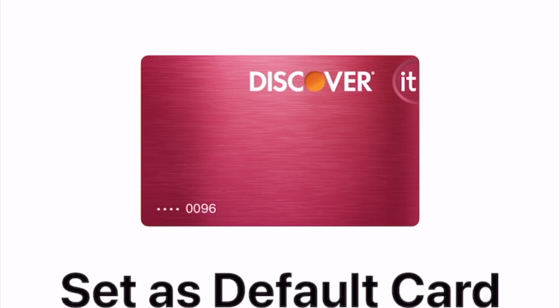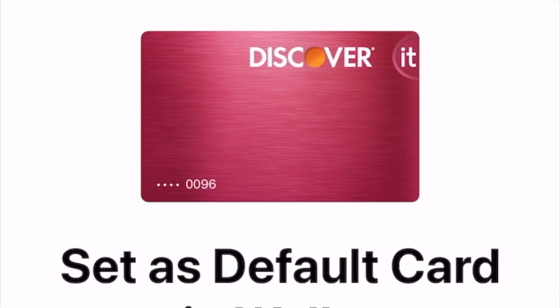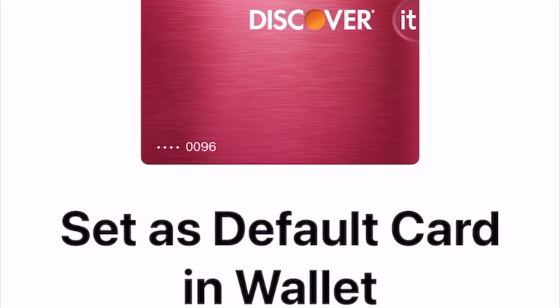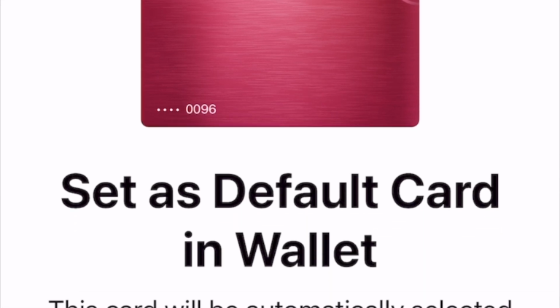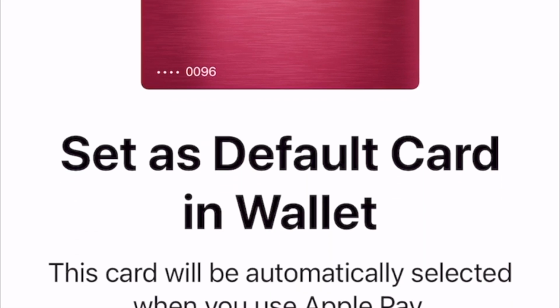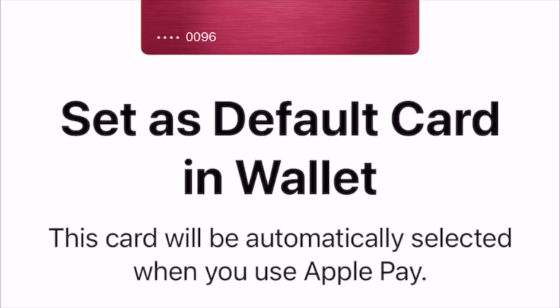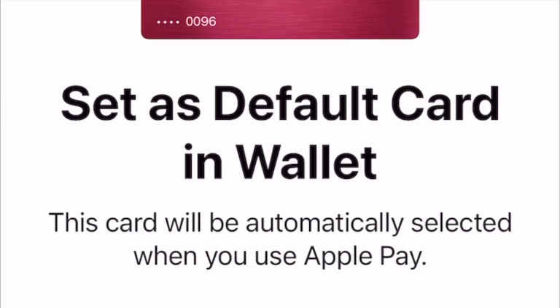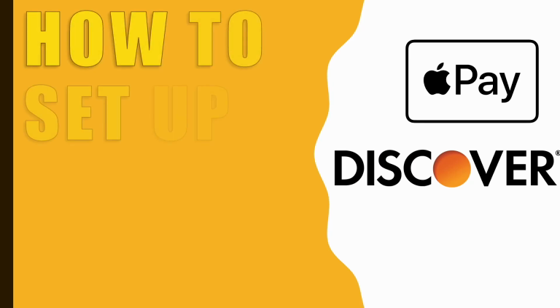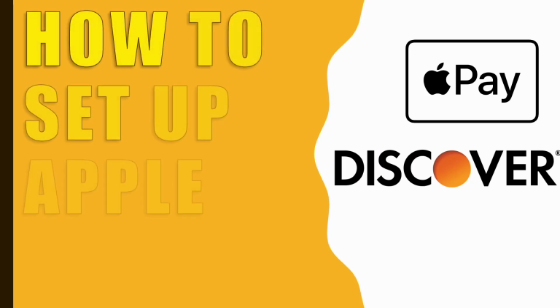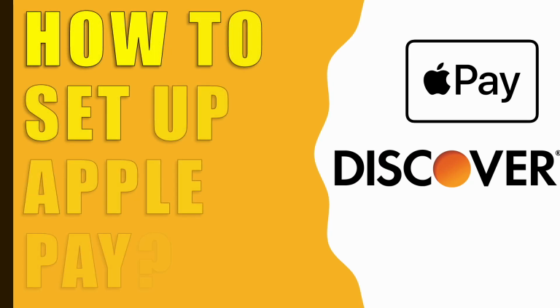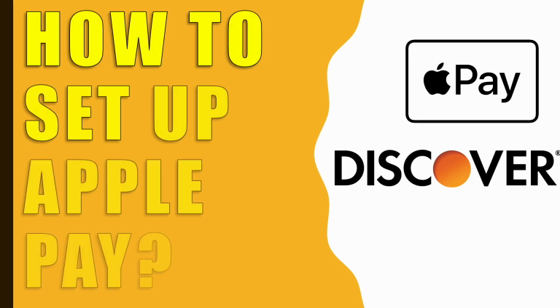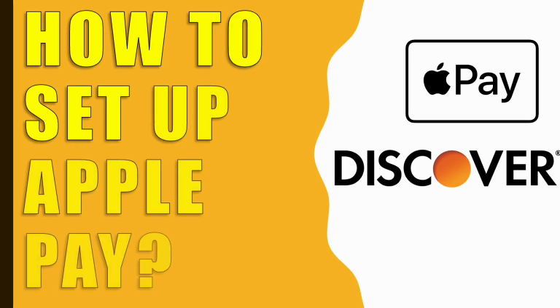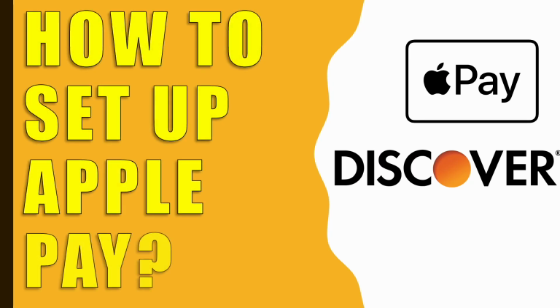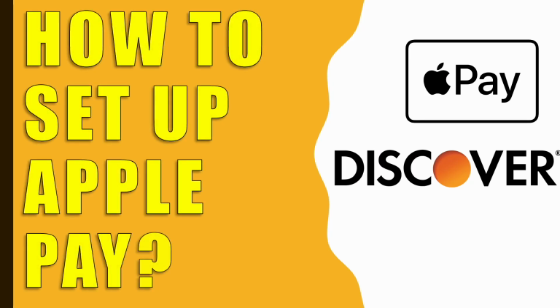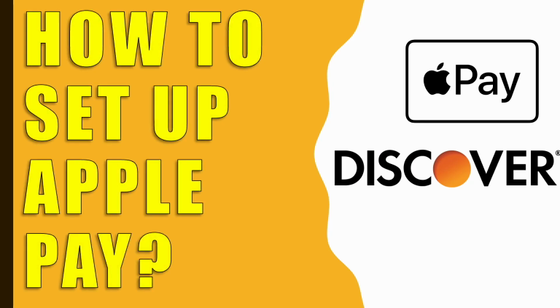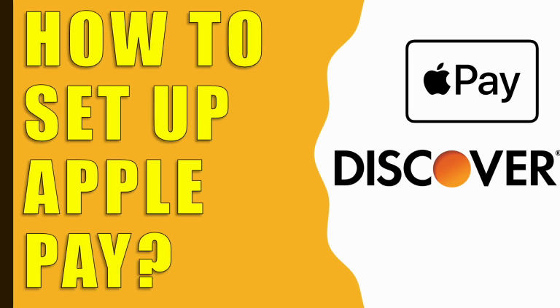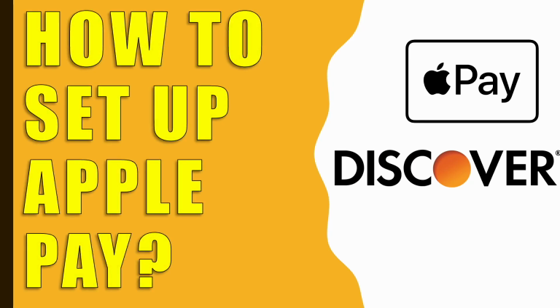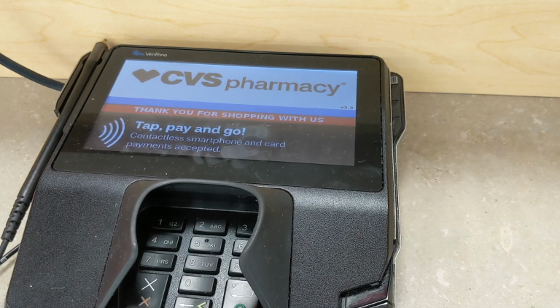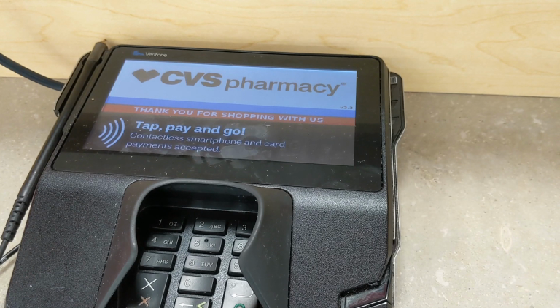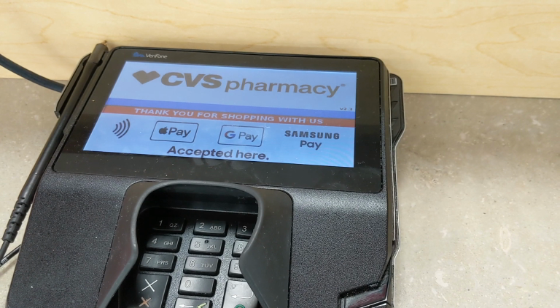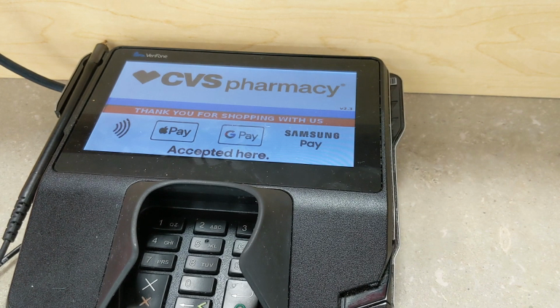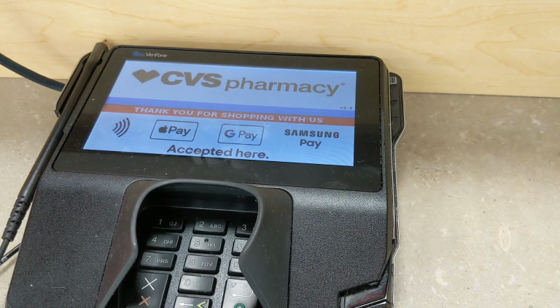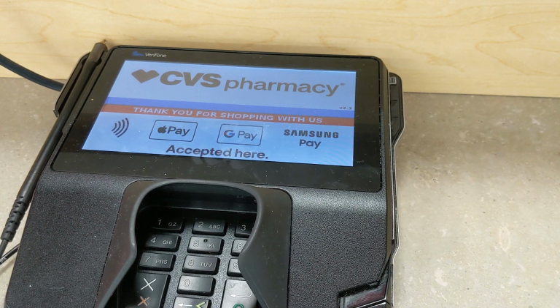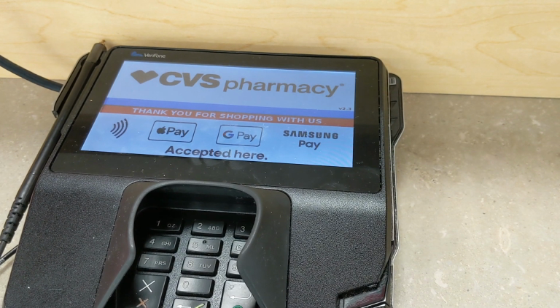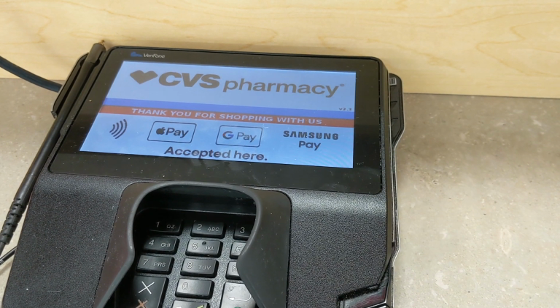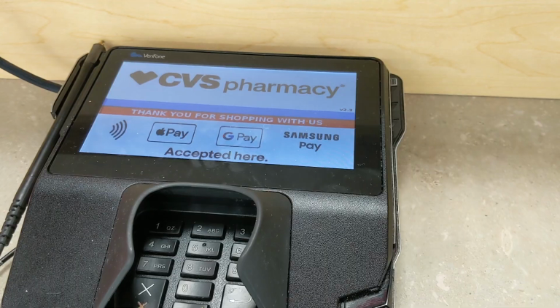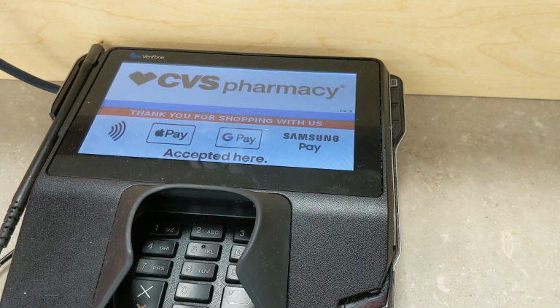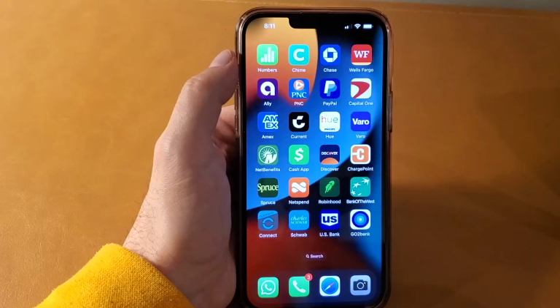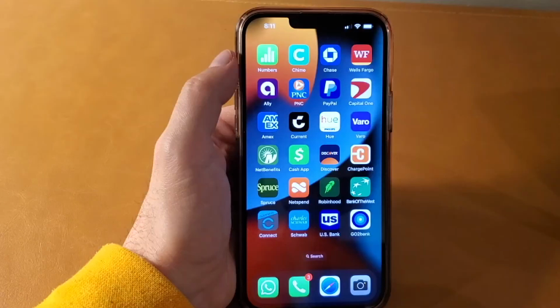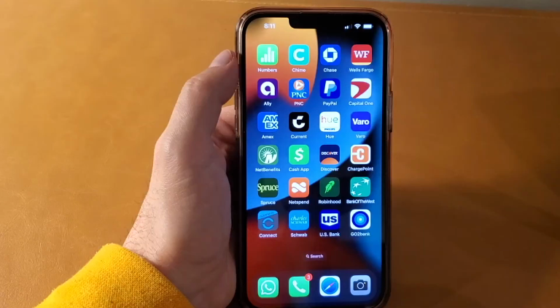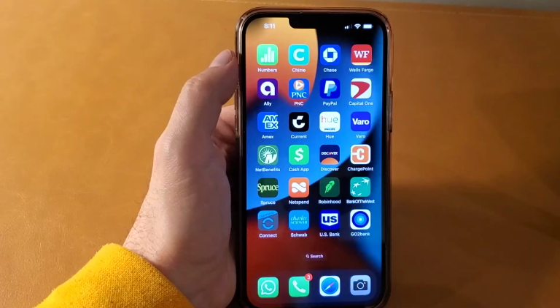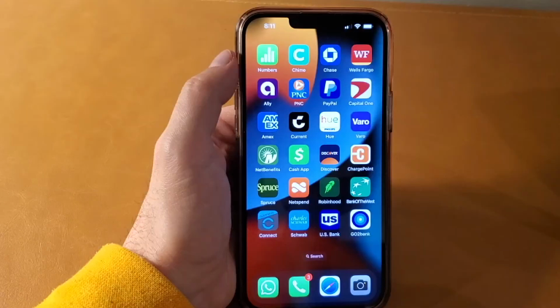How to add a Discover card to Apple Pay. To add a Discover card to Apple Pay, take your phone.